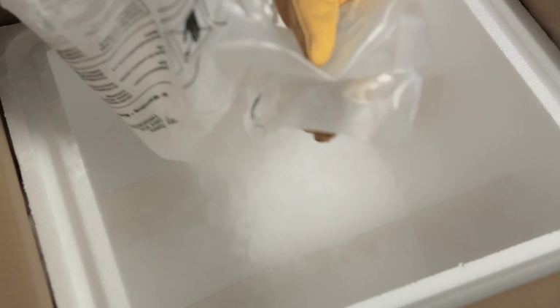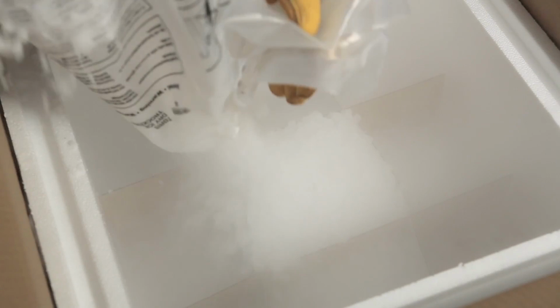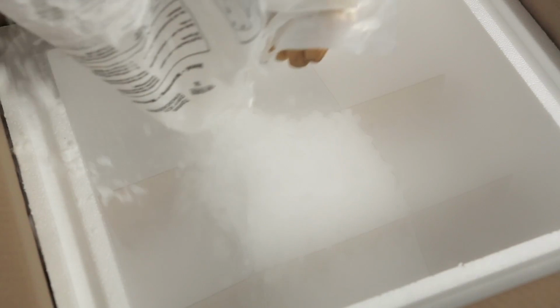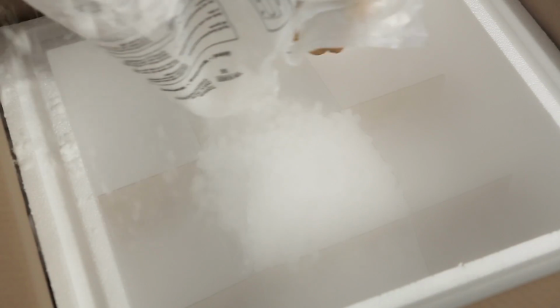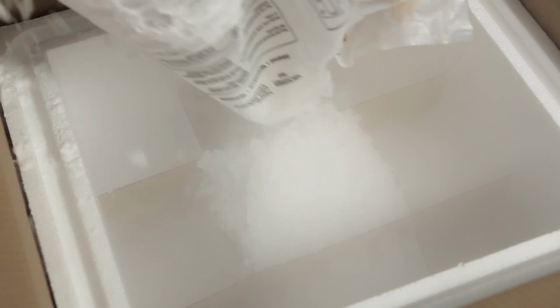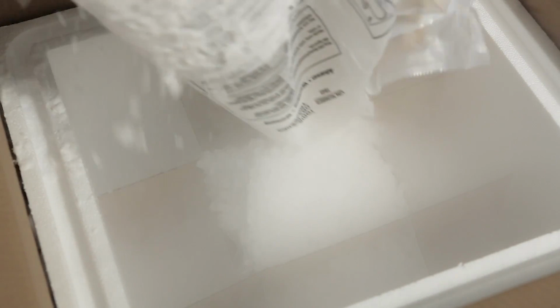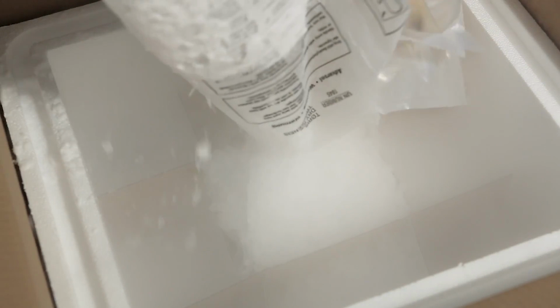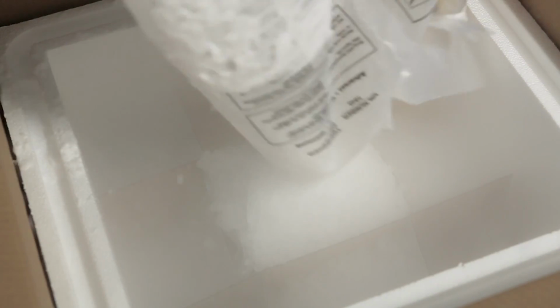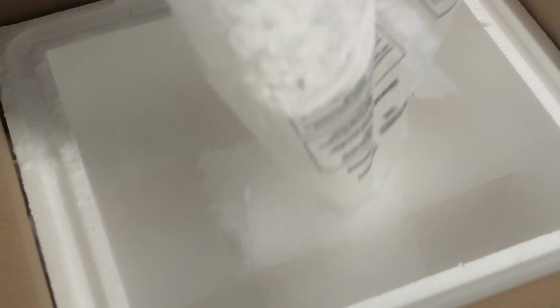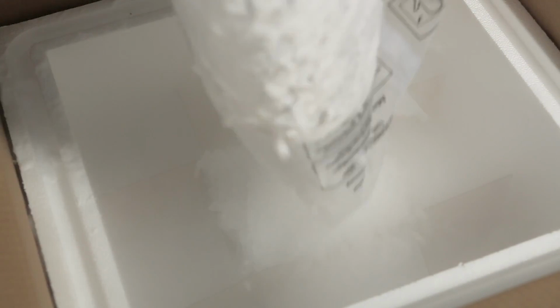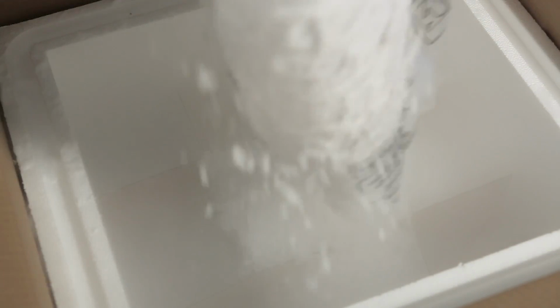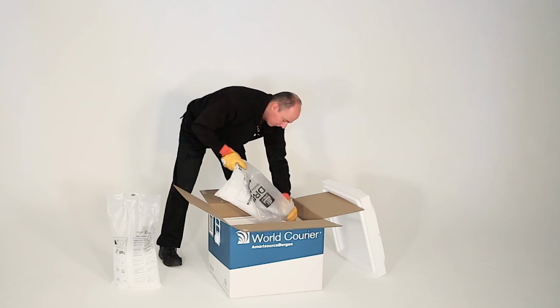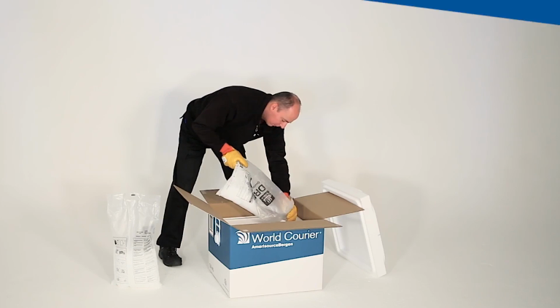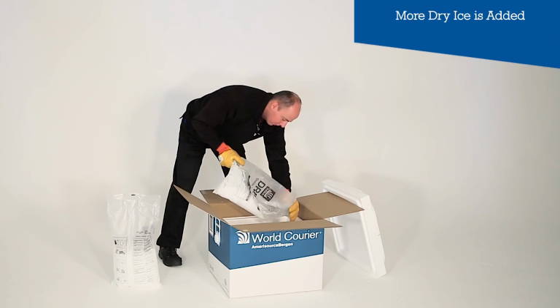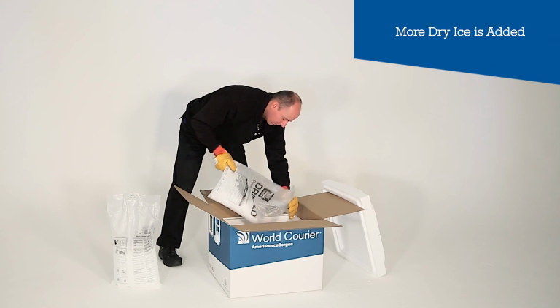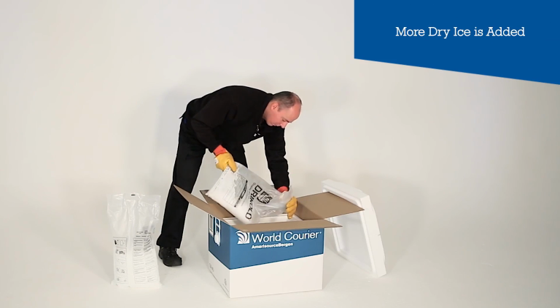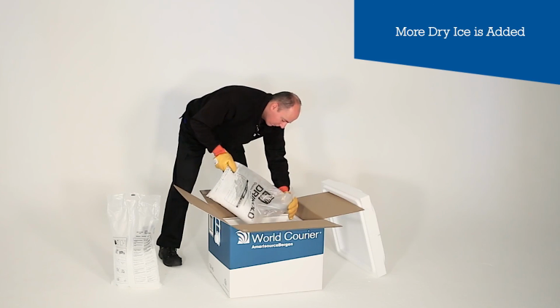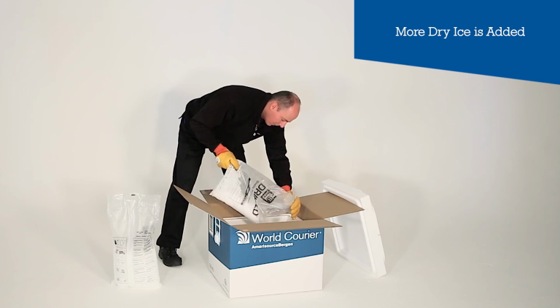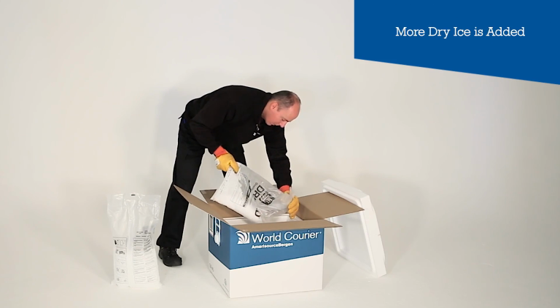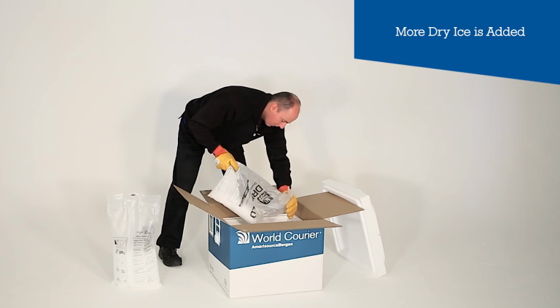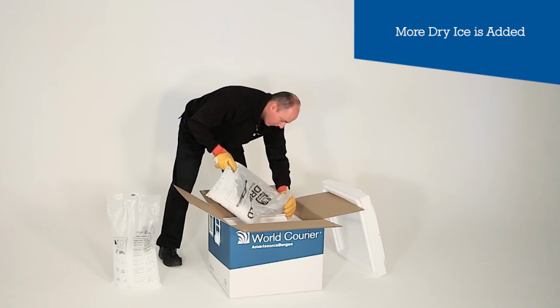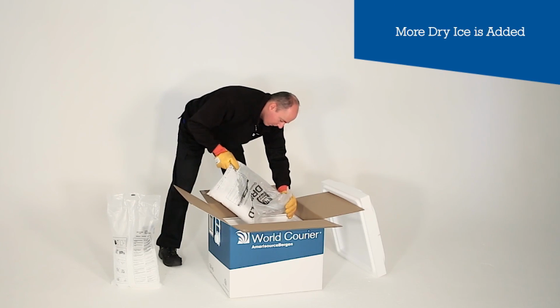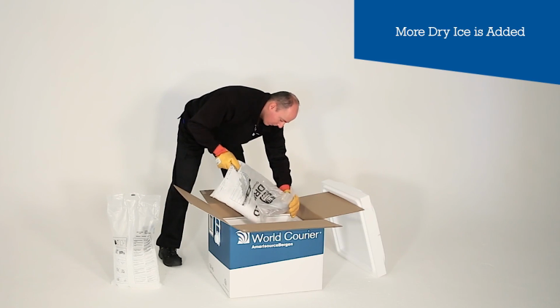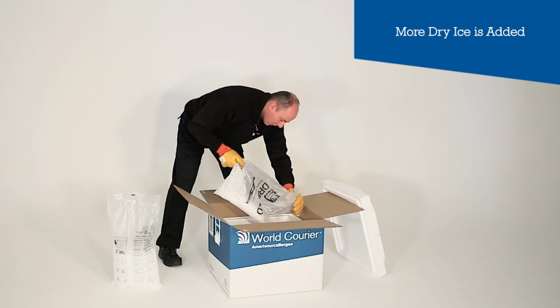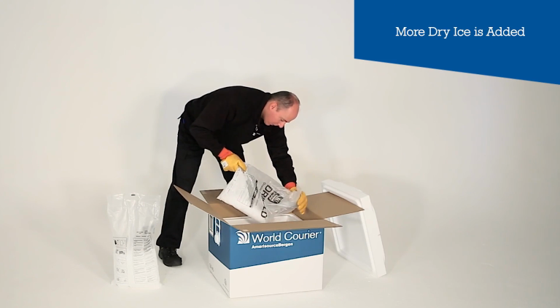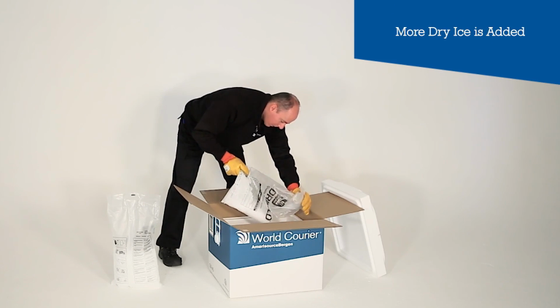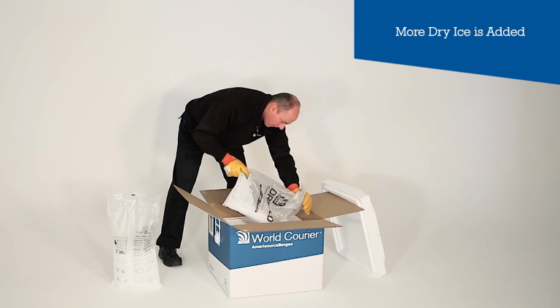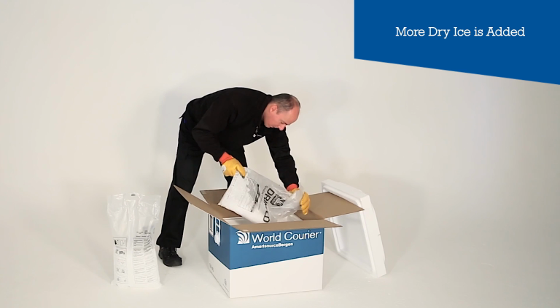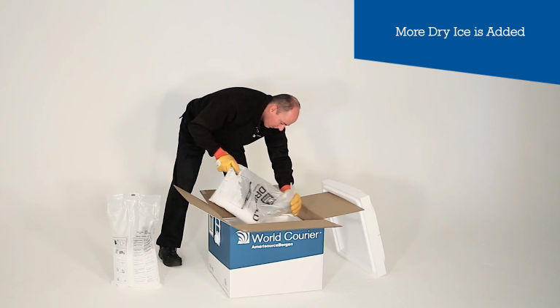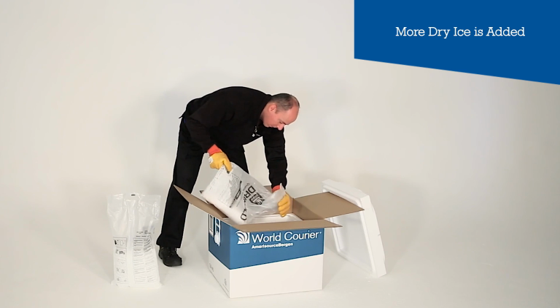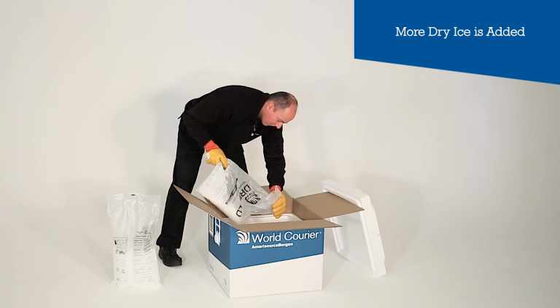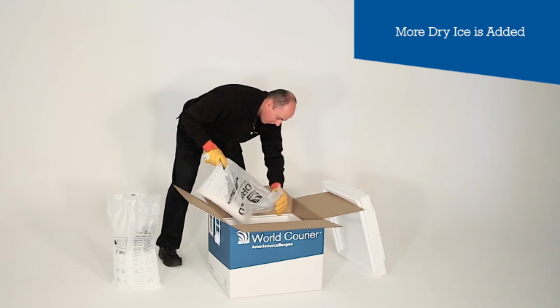The box should be totally filled with dry ice for best performance. The more air, the weaker the performance.